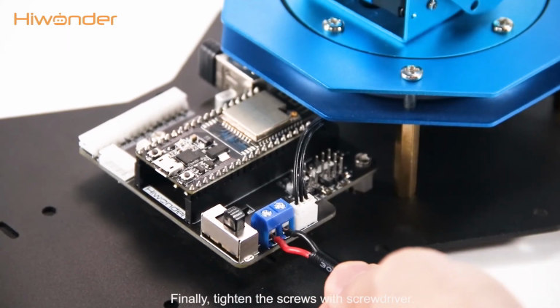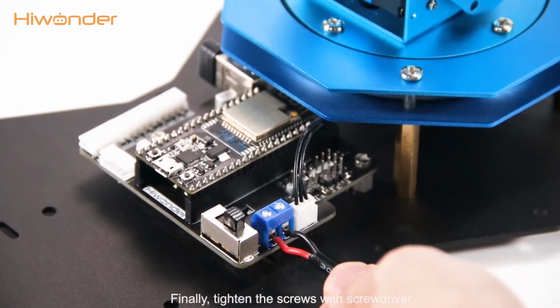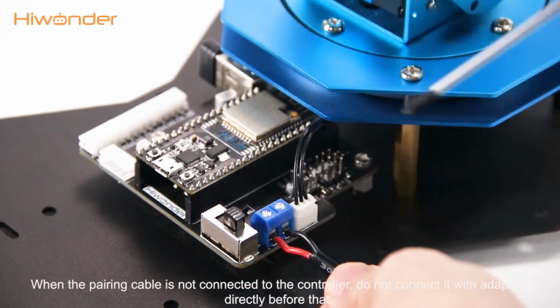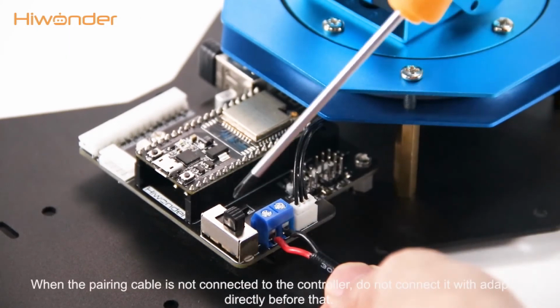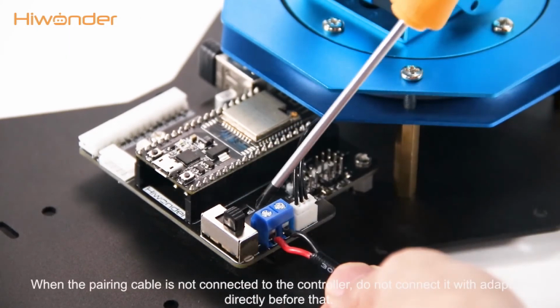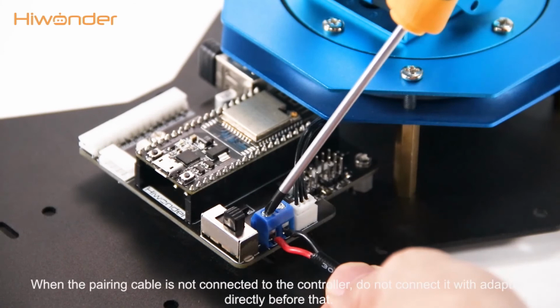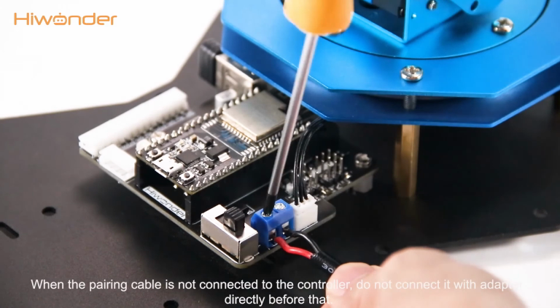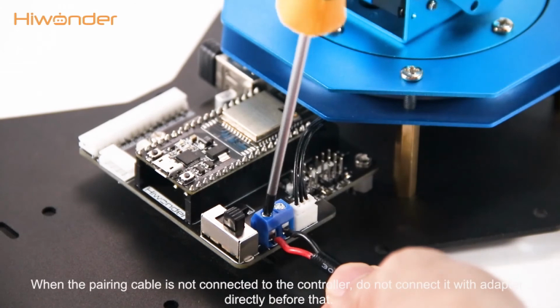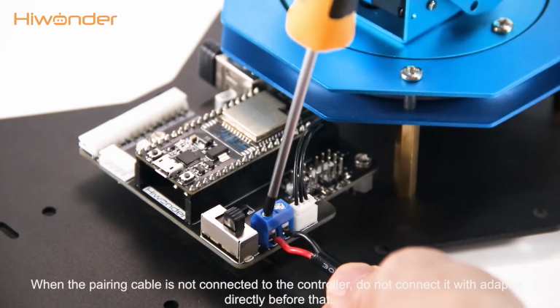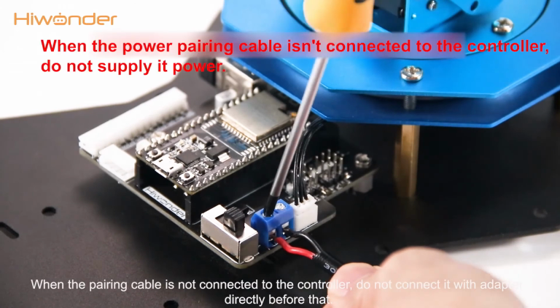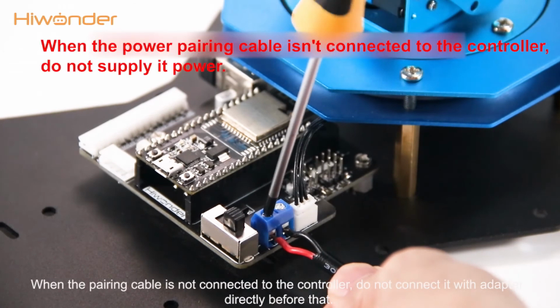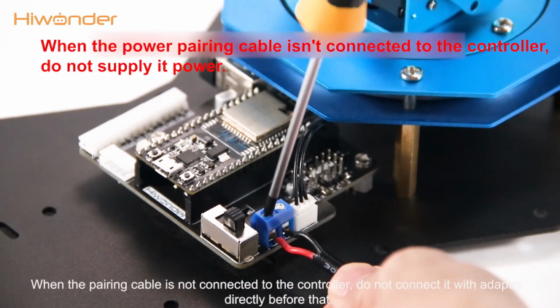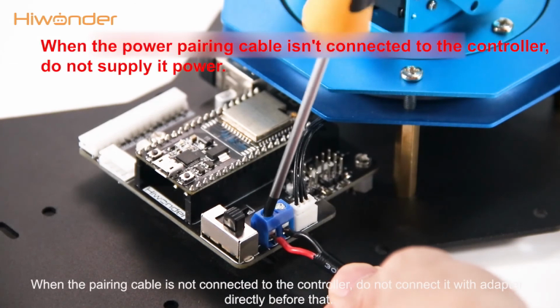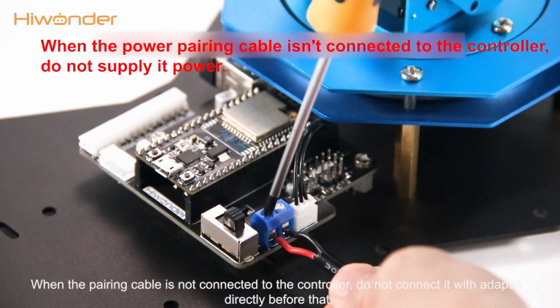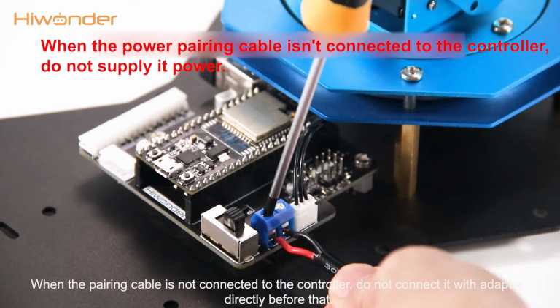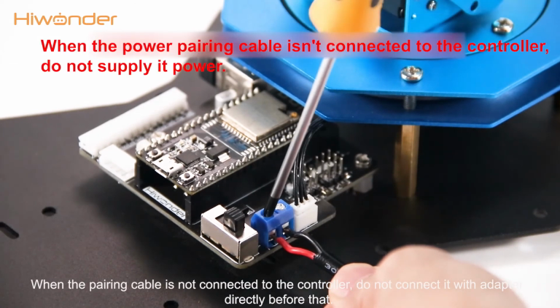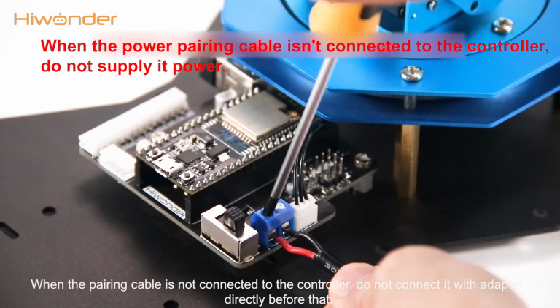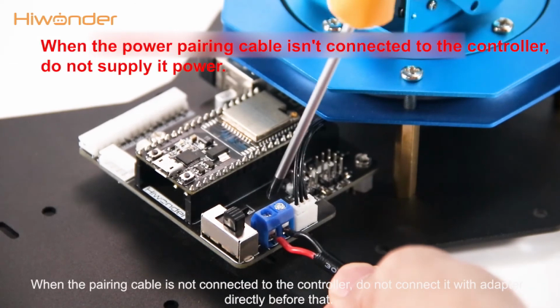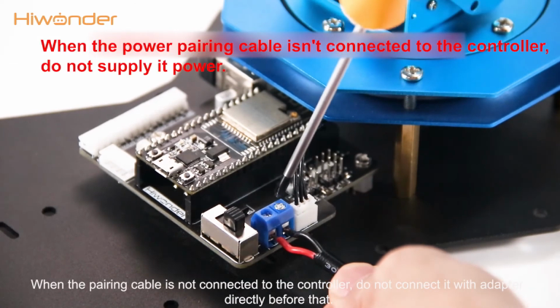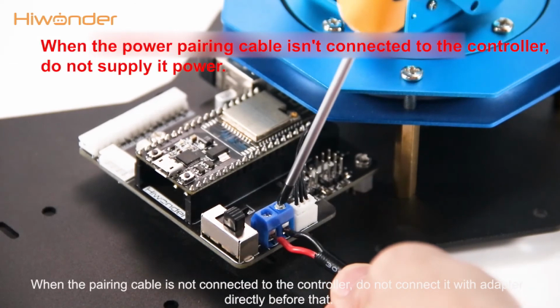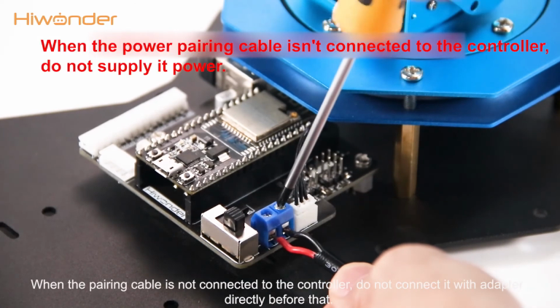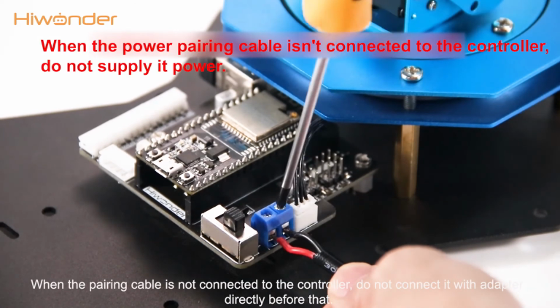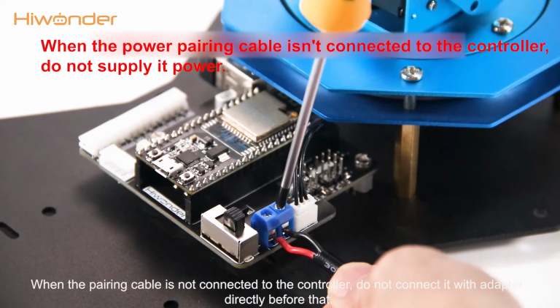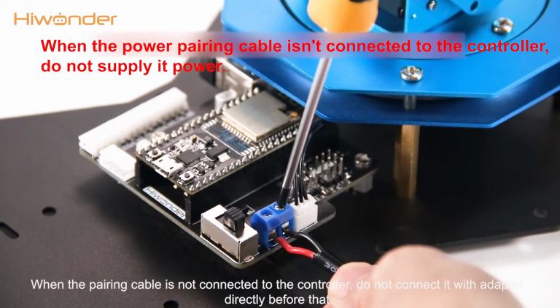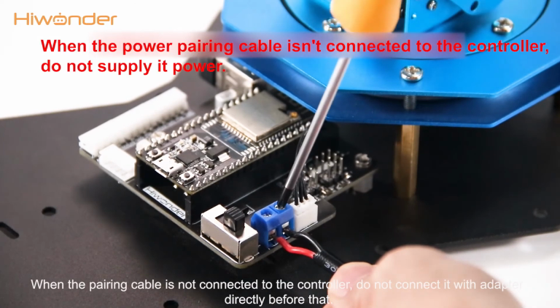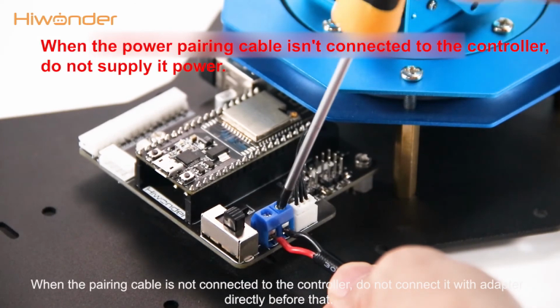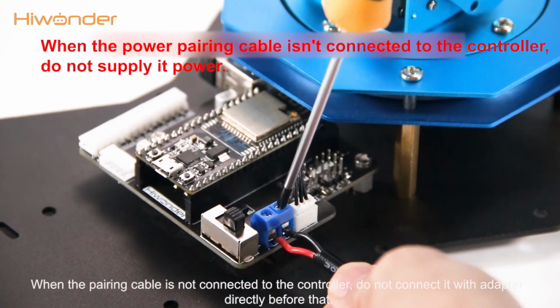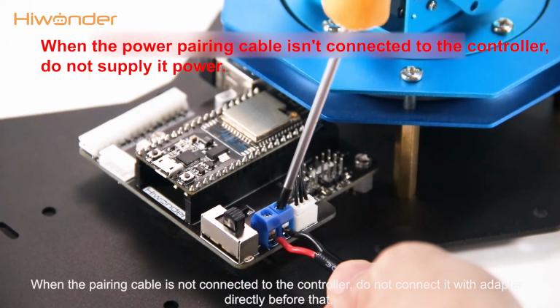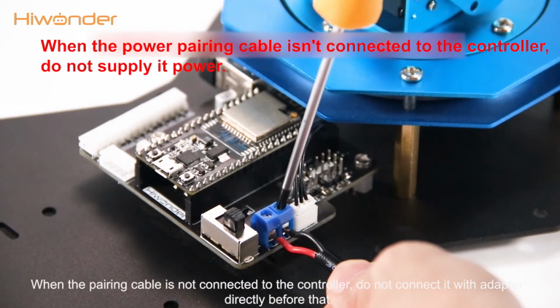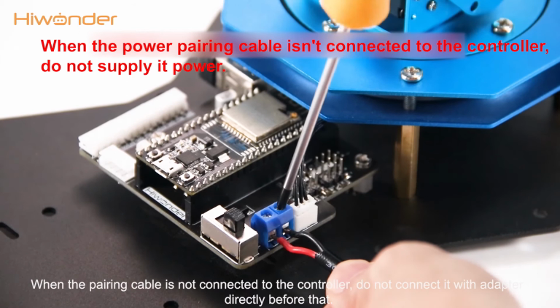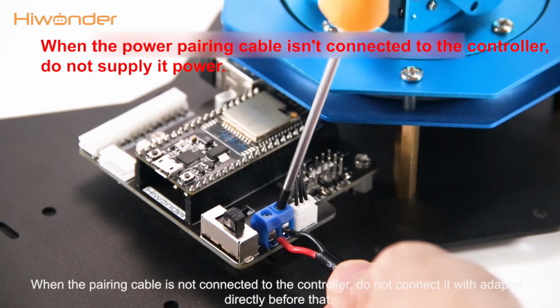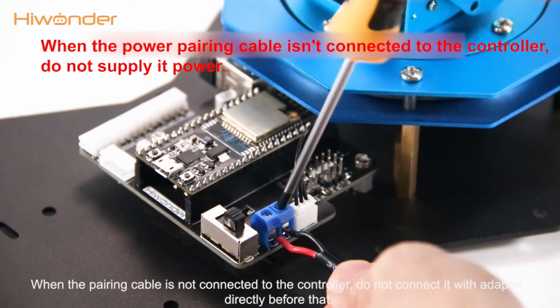When the power cable is not connected to the controller, do not connect it with the adapter directly before that.